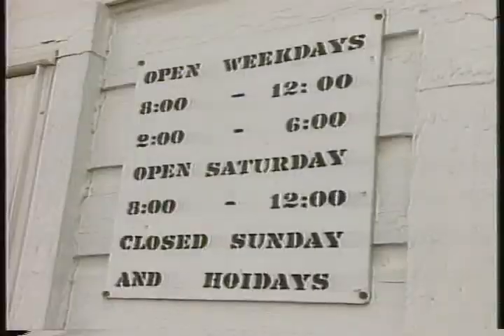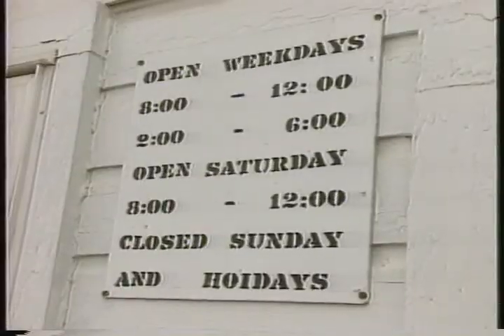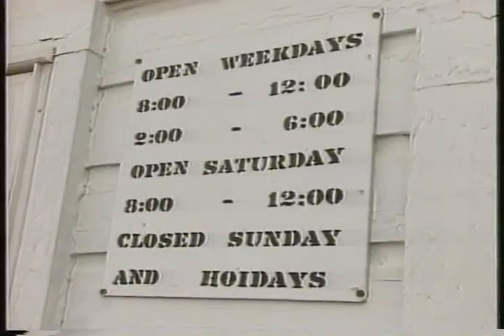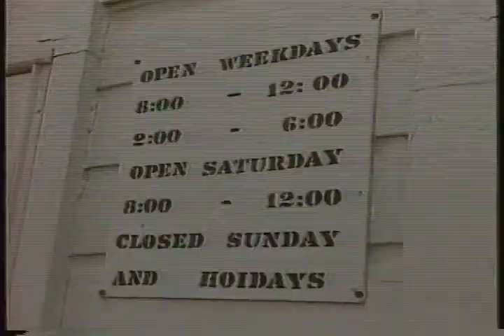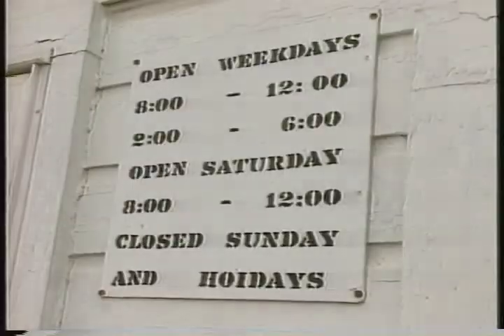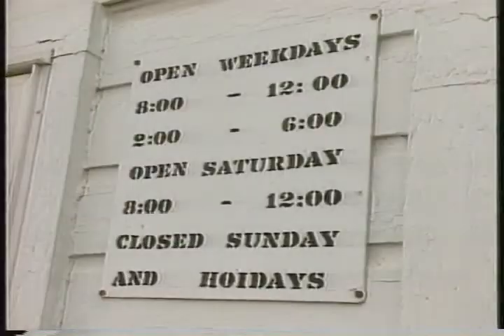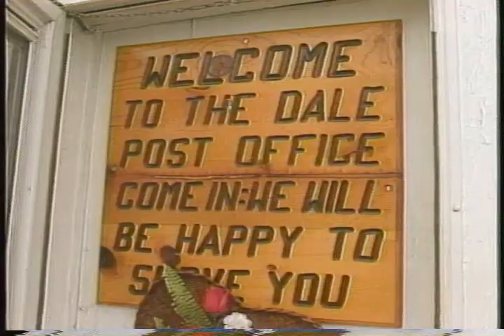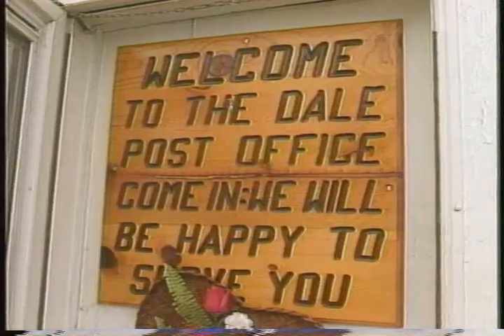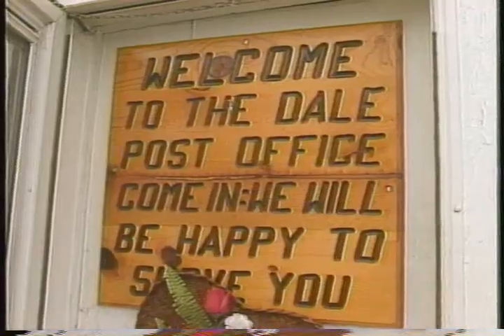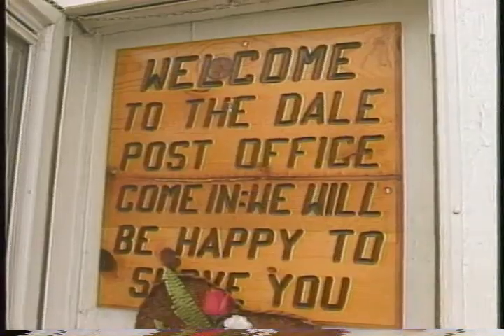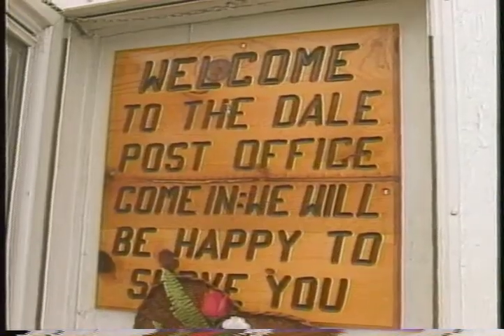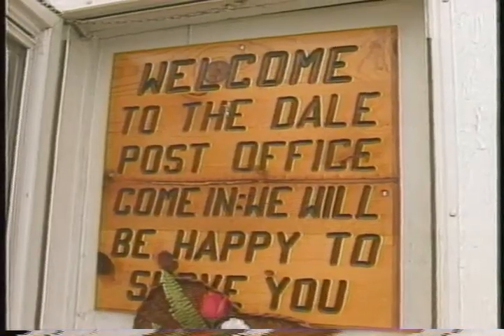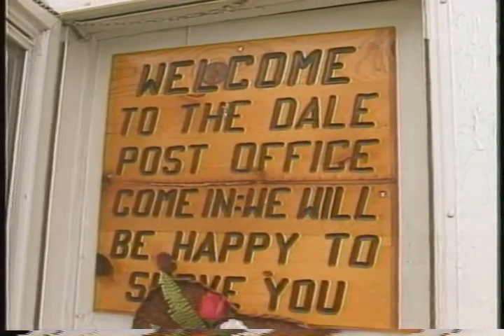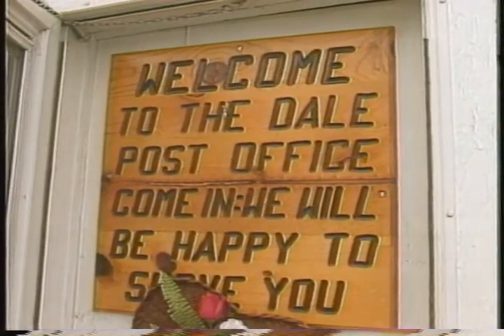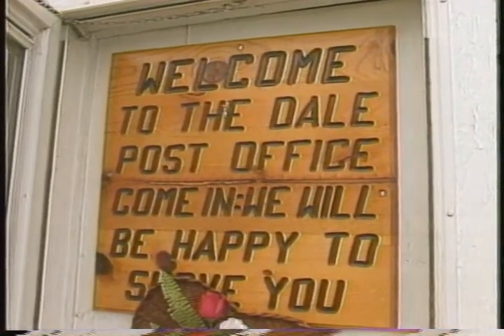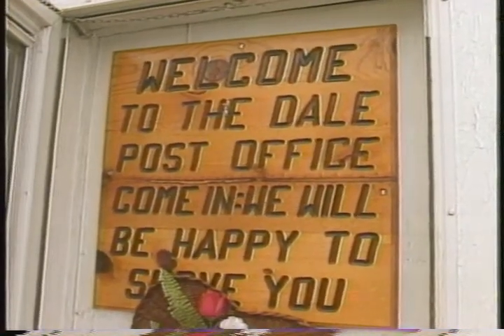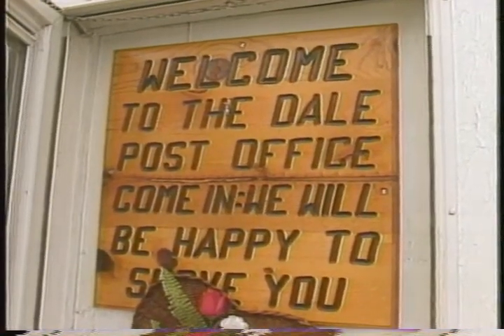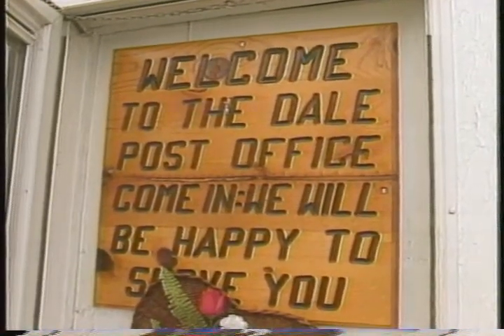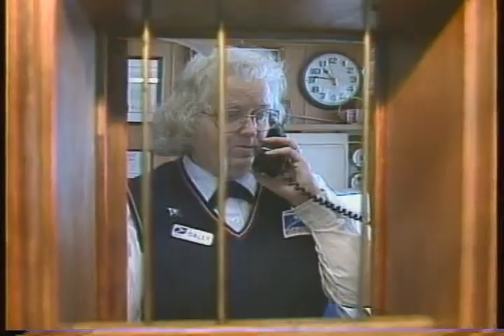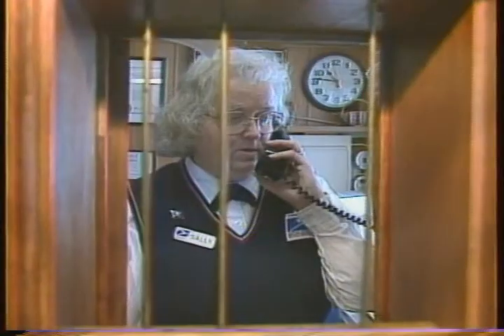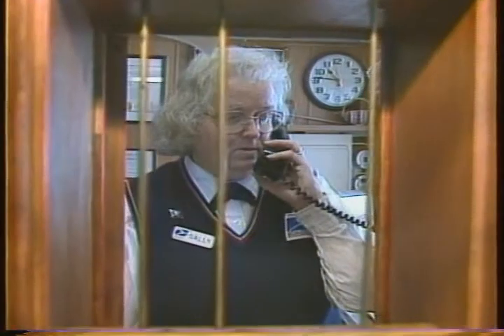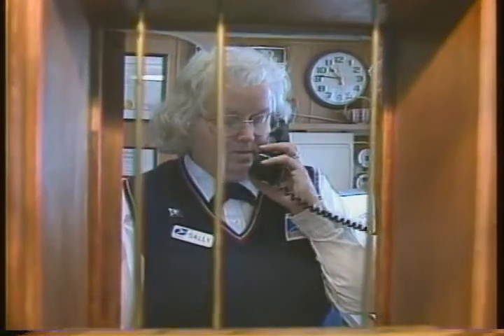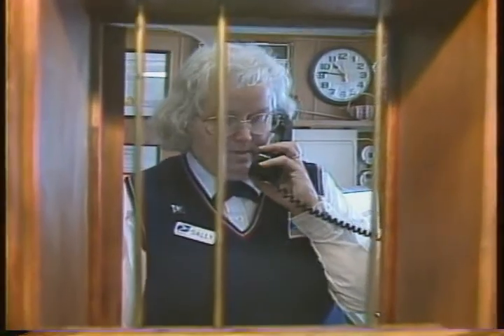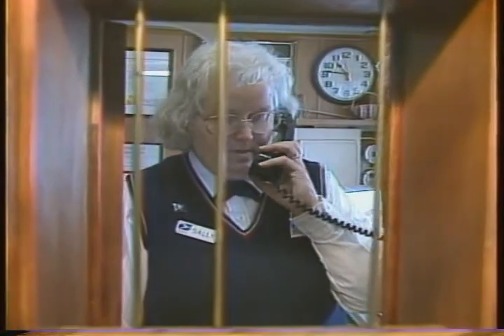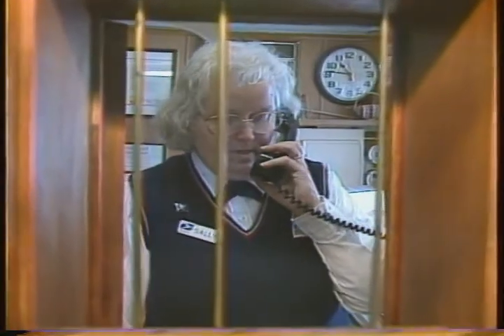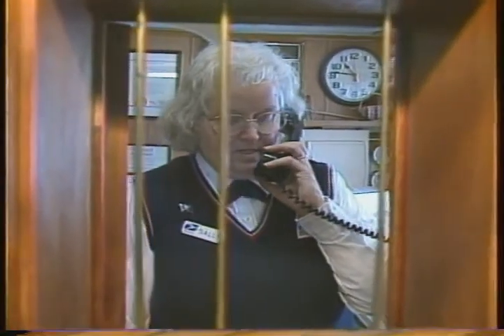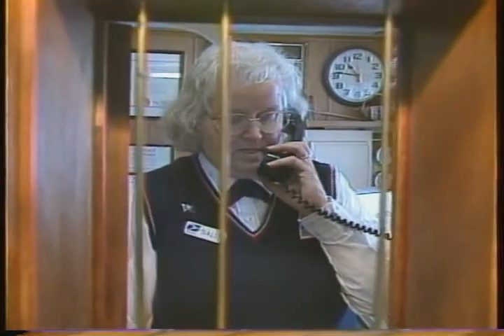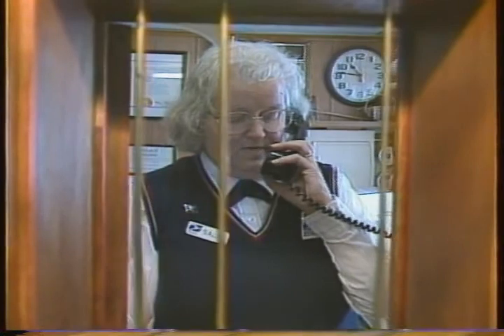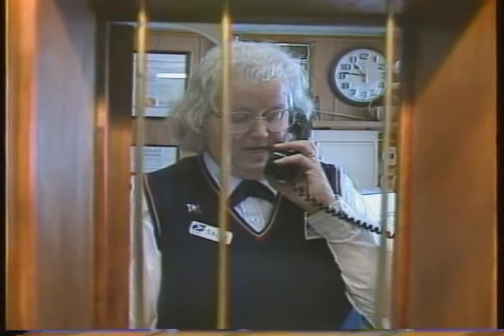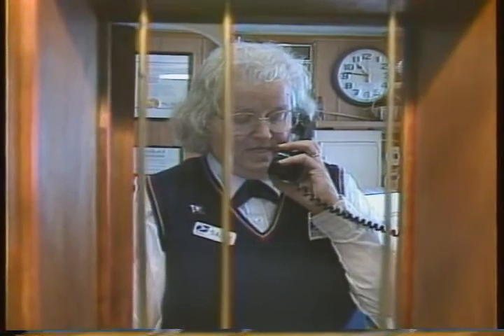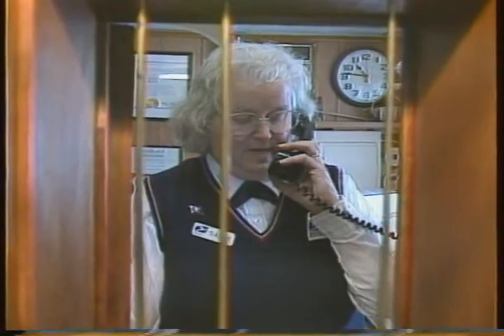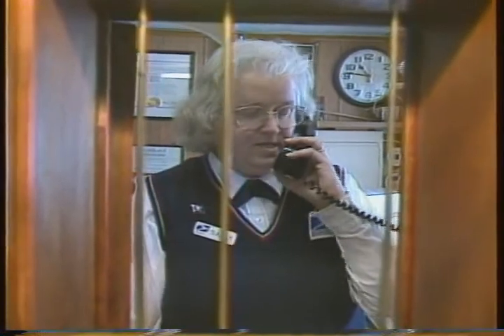It's the smallest post office in New York State, but it's big enough to have a postmaster. That's Sally Capwell.